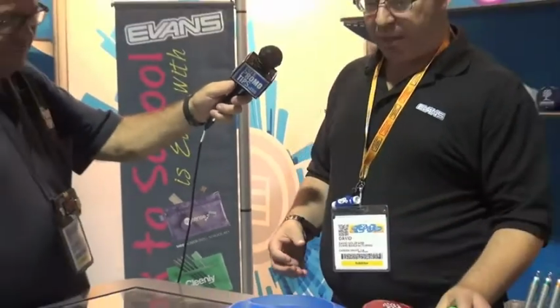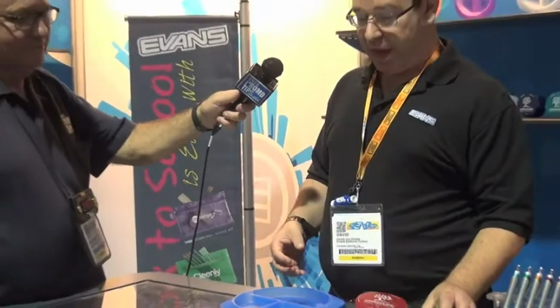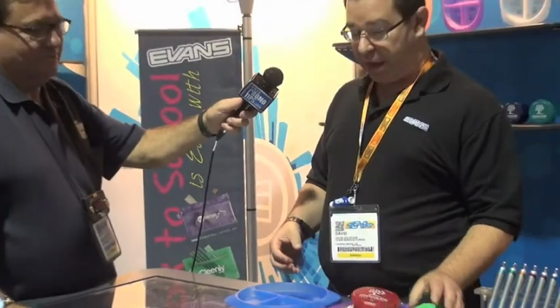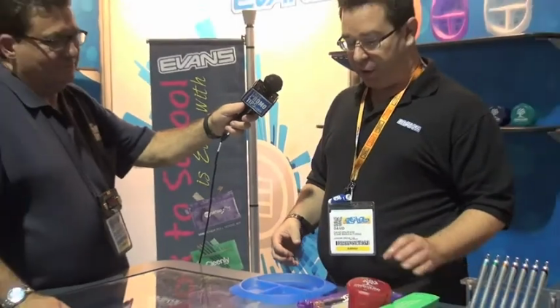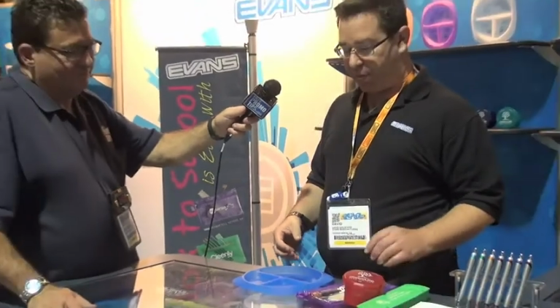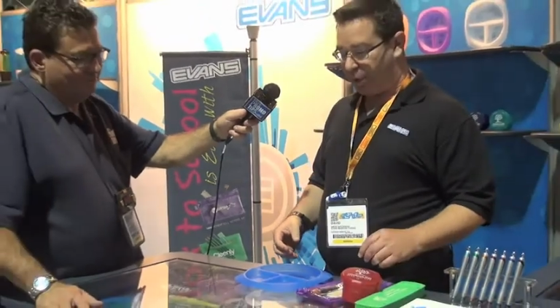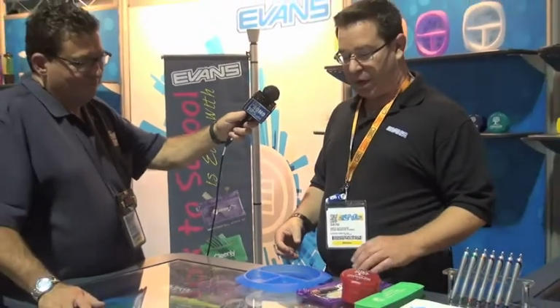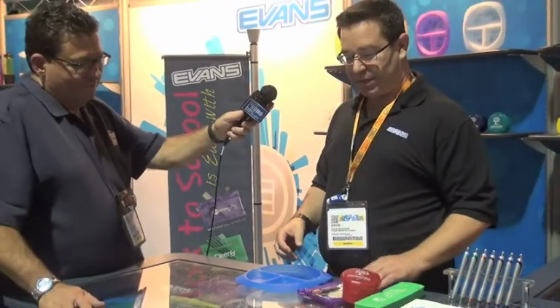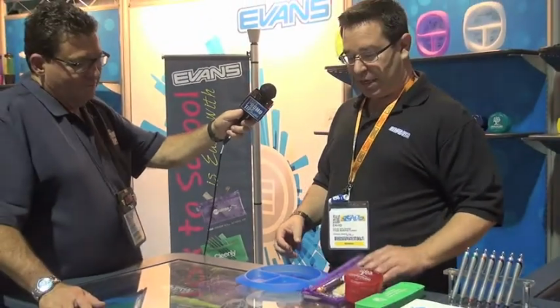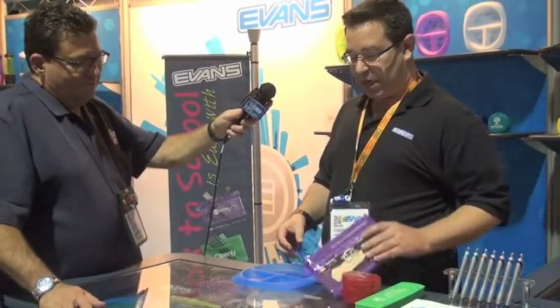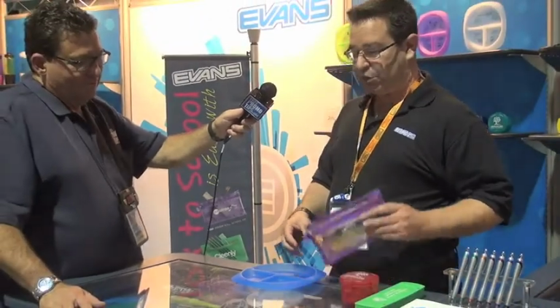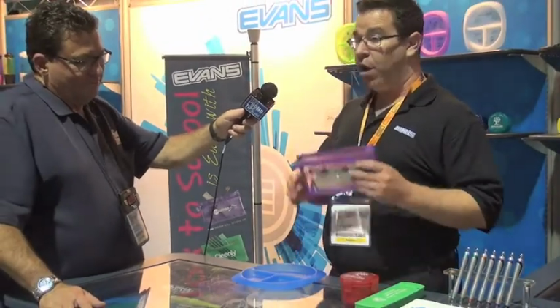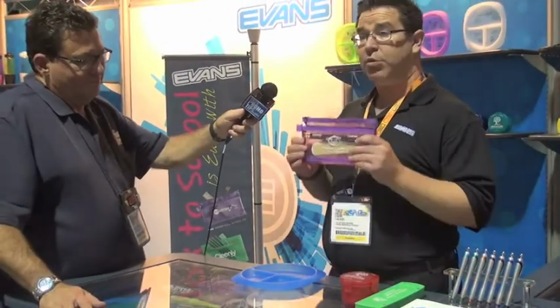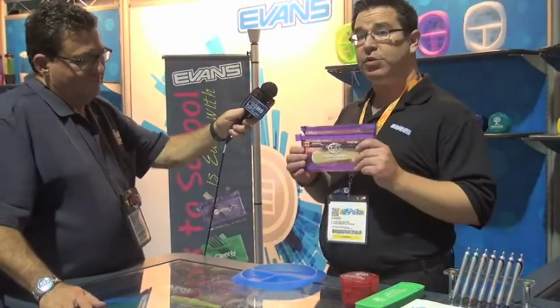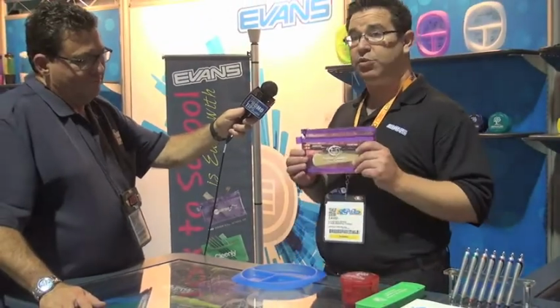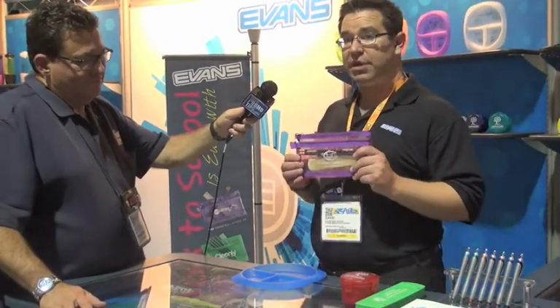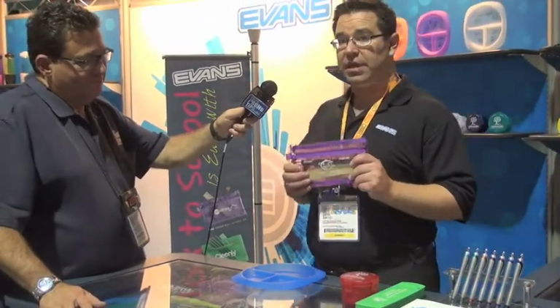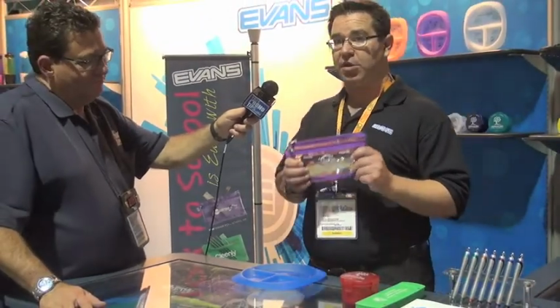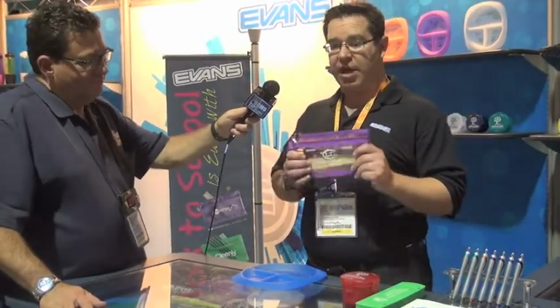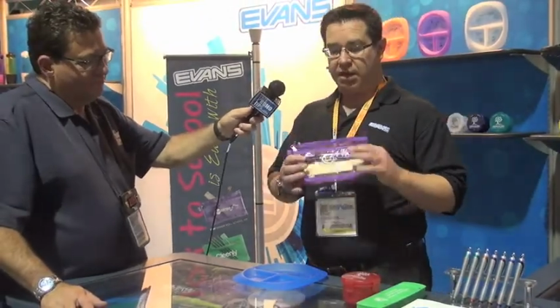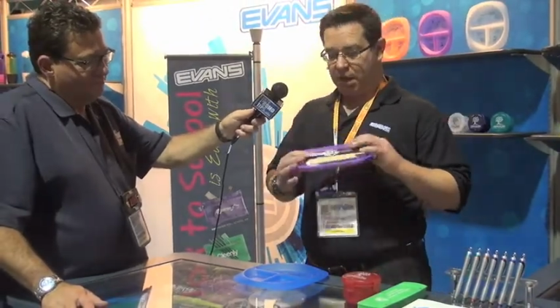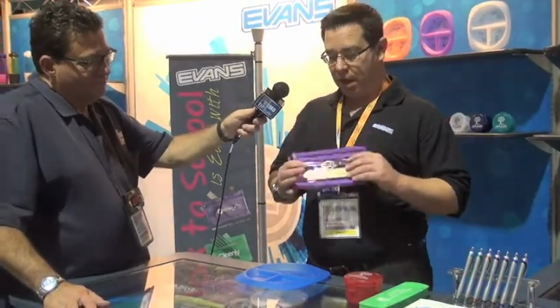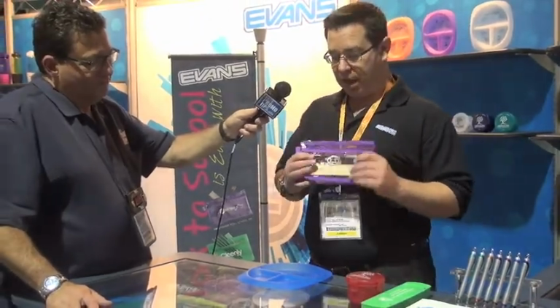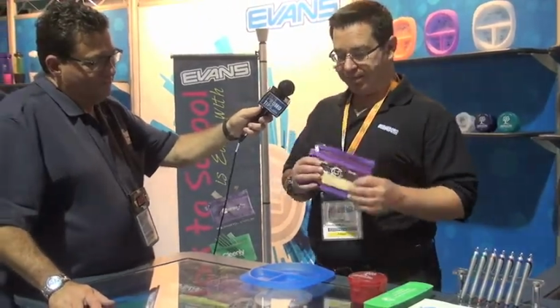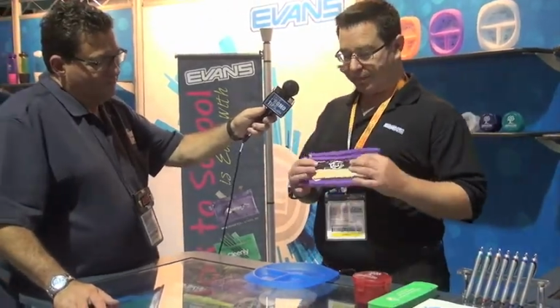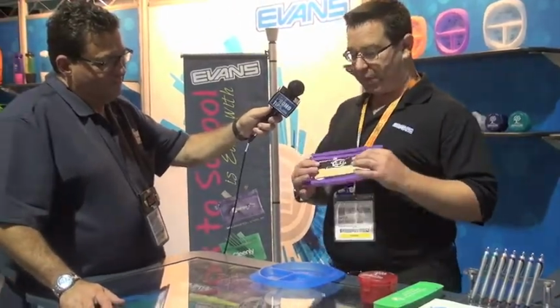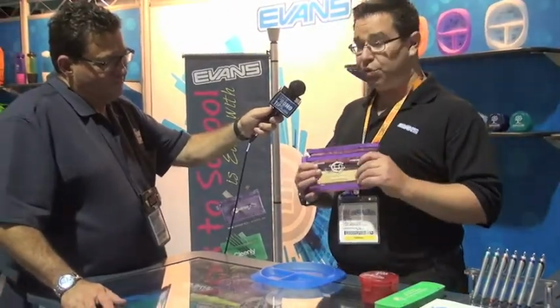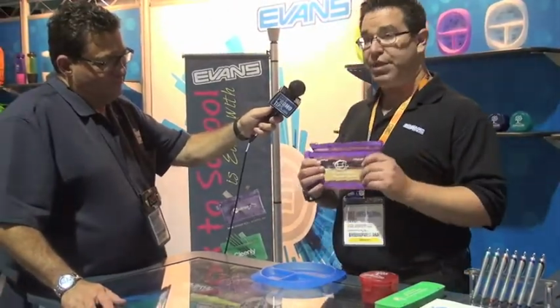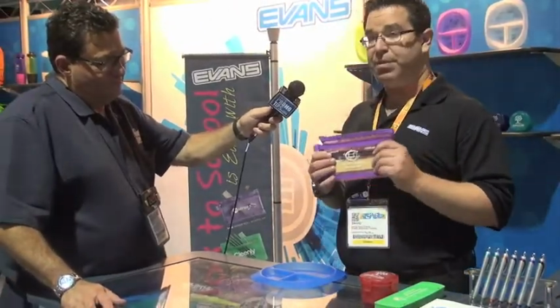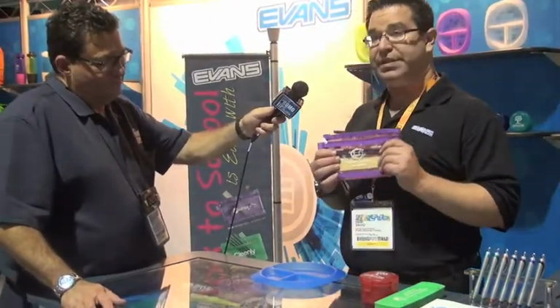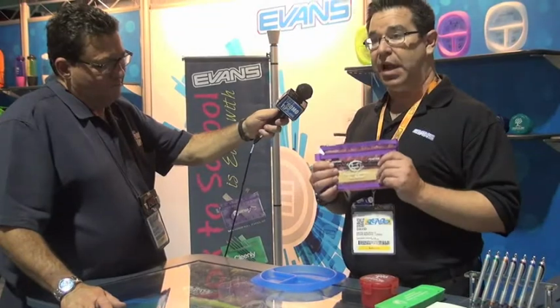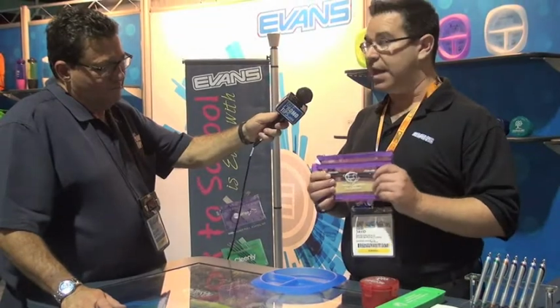Another one of our products is our honor roll school kit. It has a great two-zipper design.